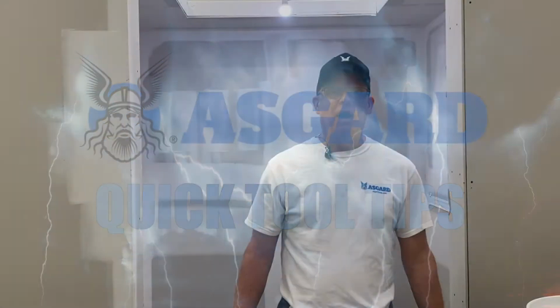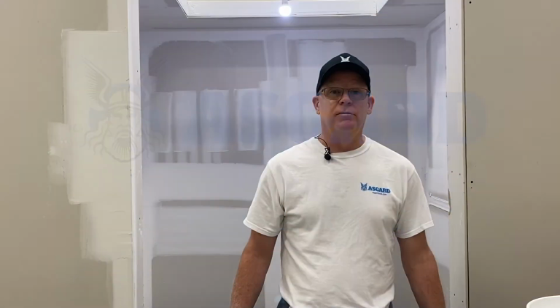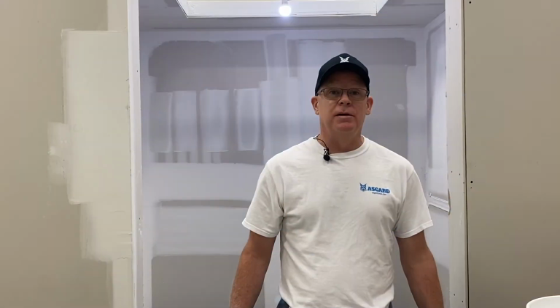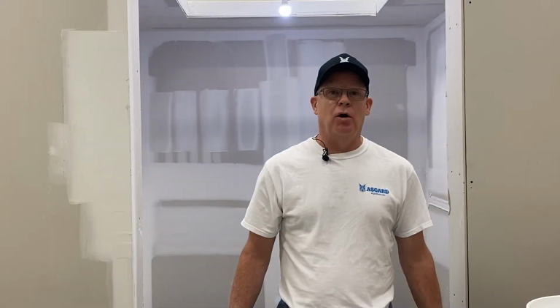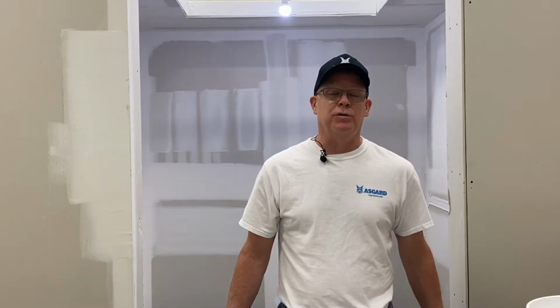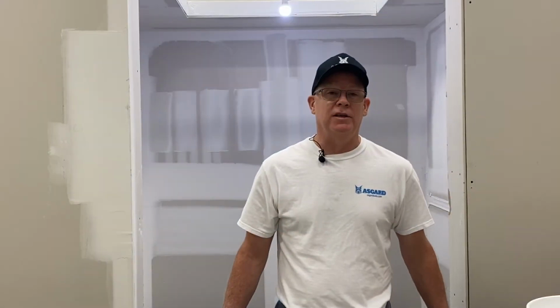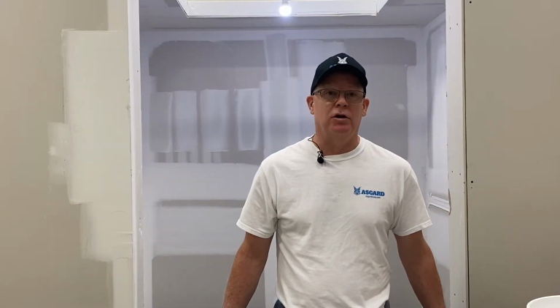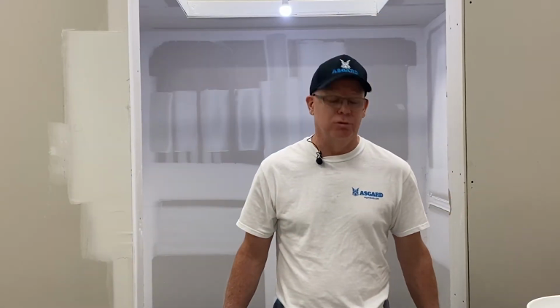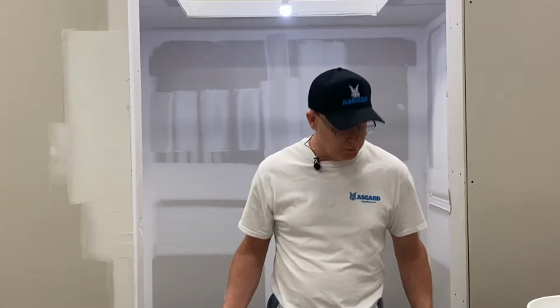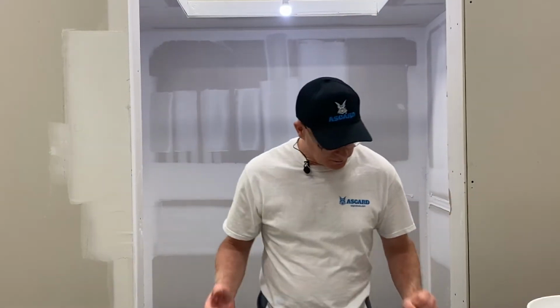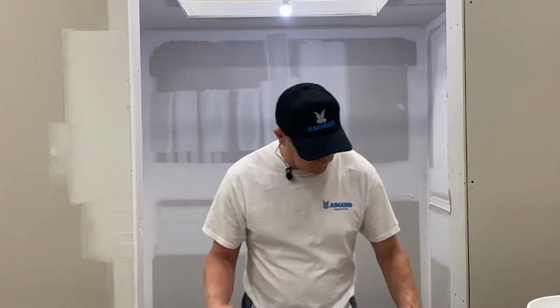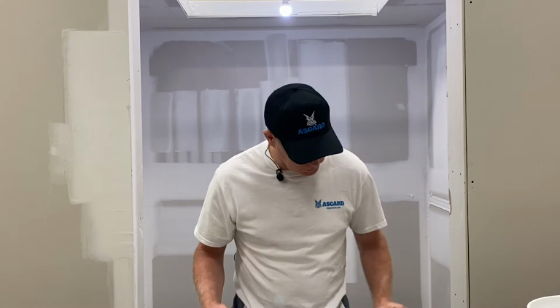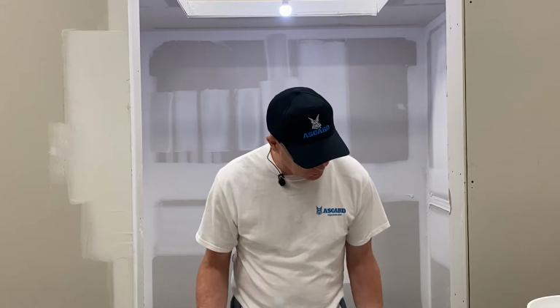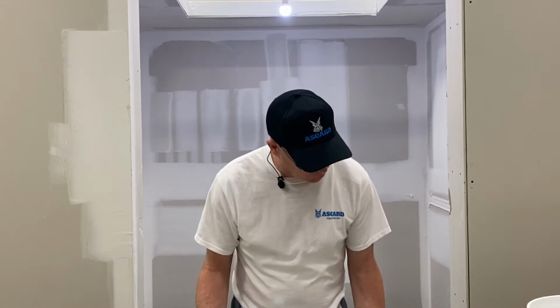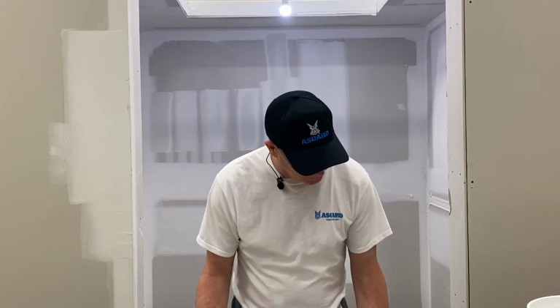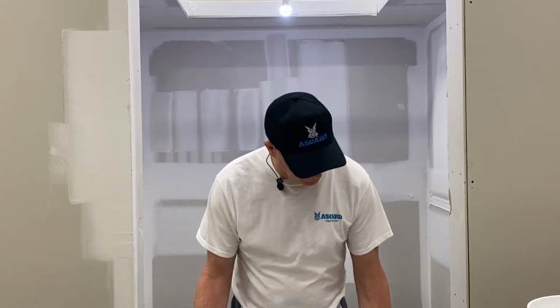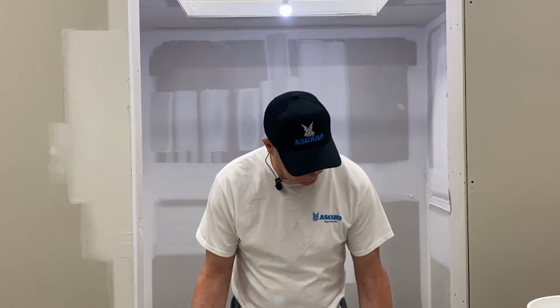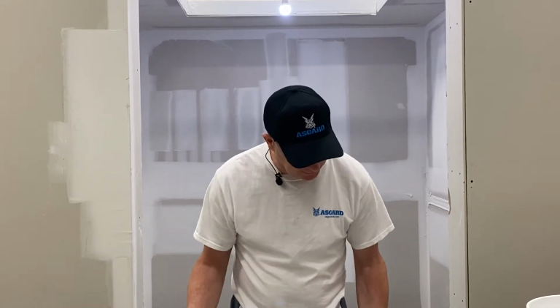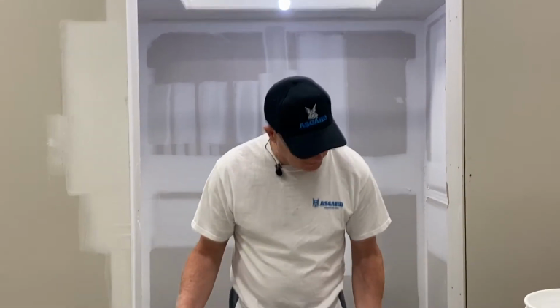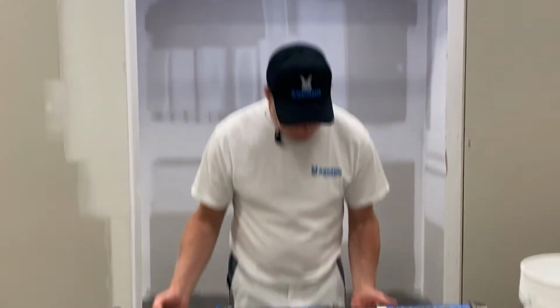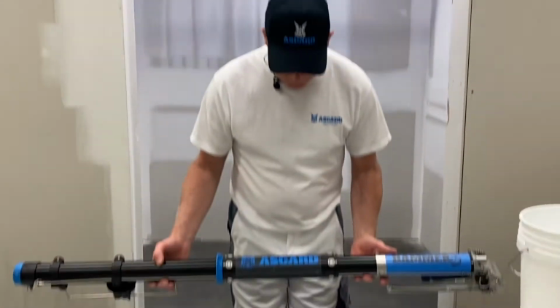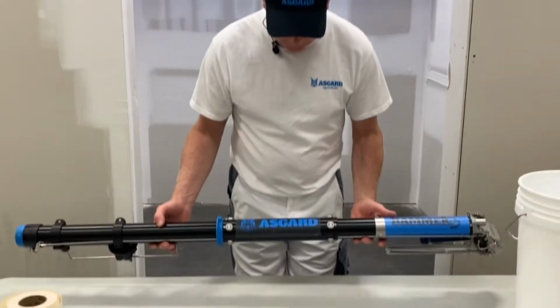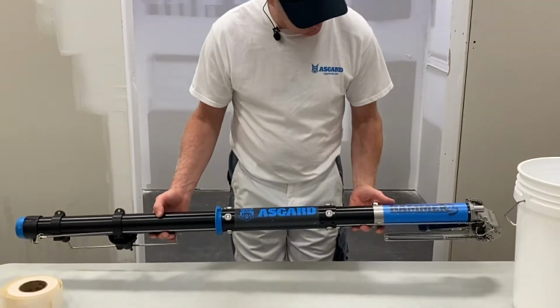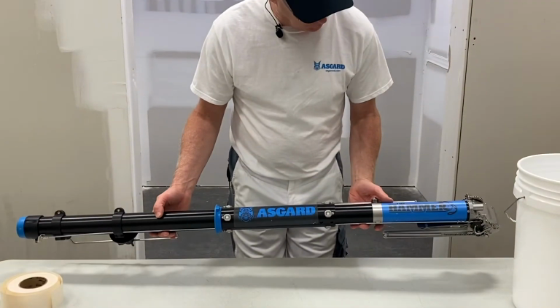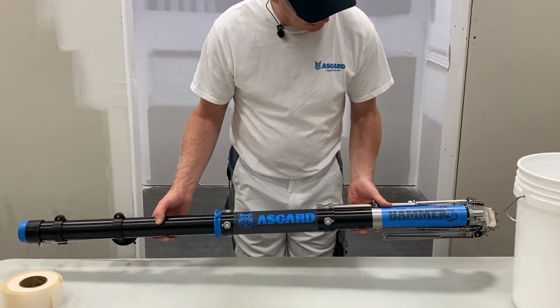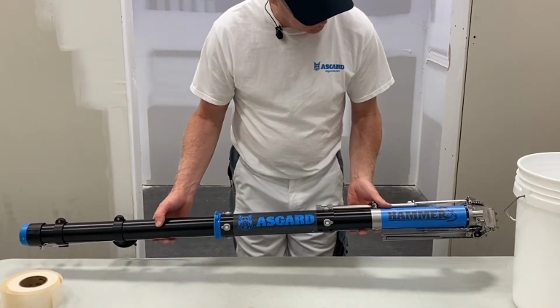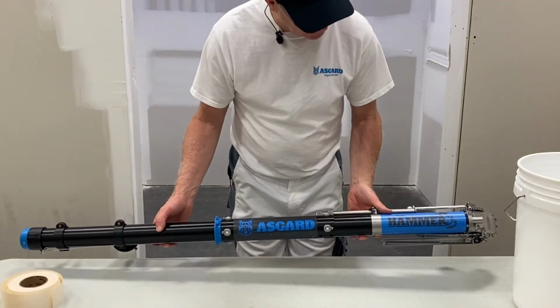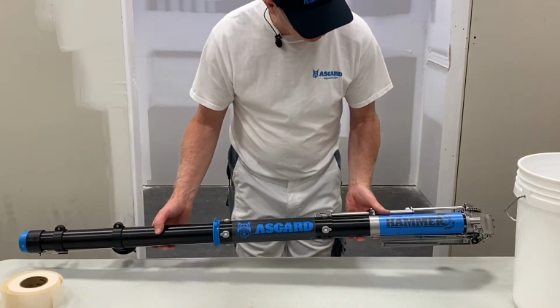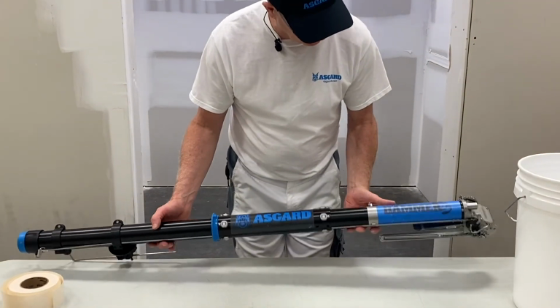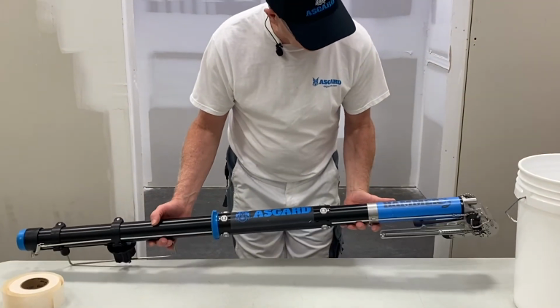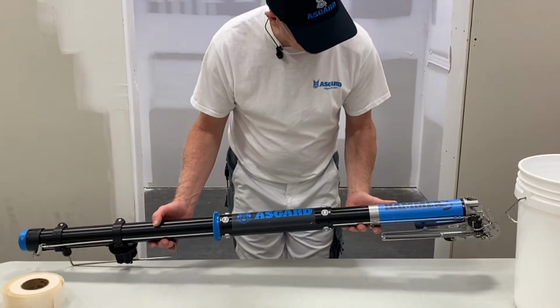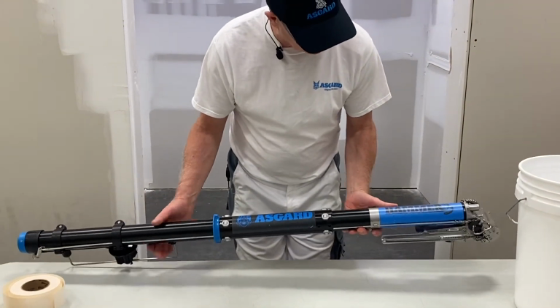Hi everybody, Mark with Asgard Tools. Today we're going to show you a quick tip on how to empty the Asgard hammer taper, the automatic taper.